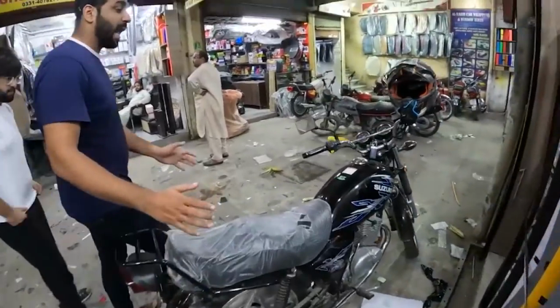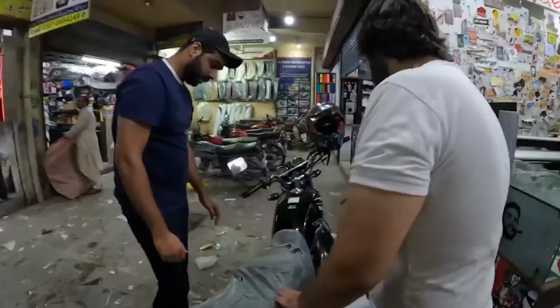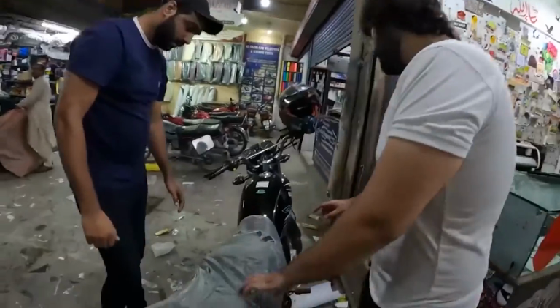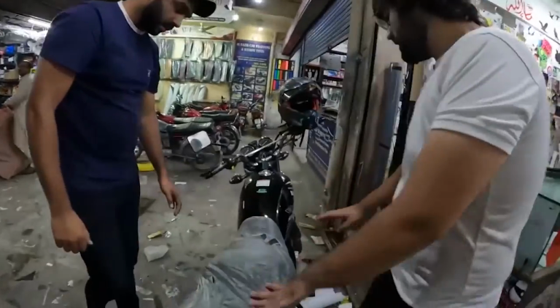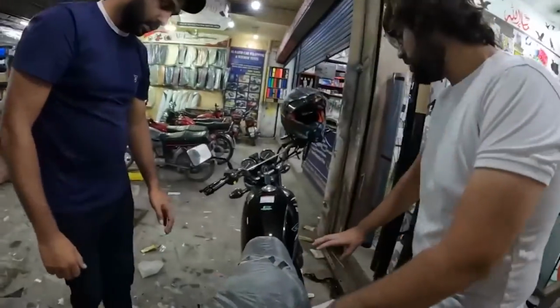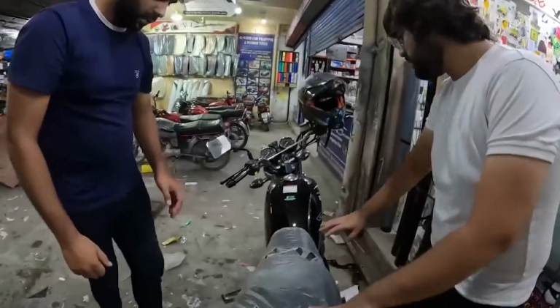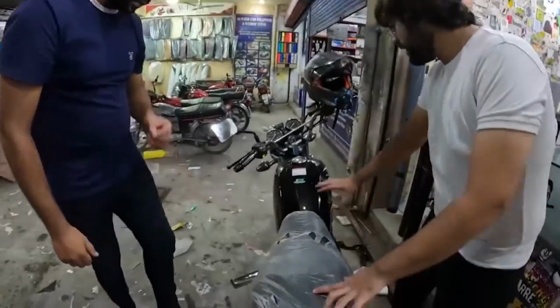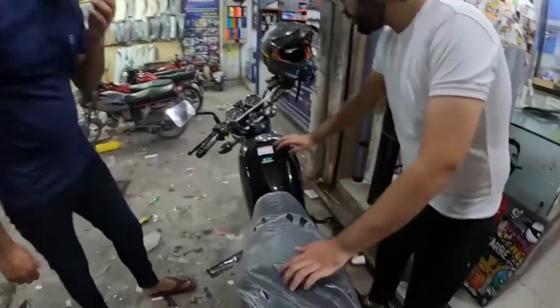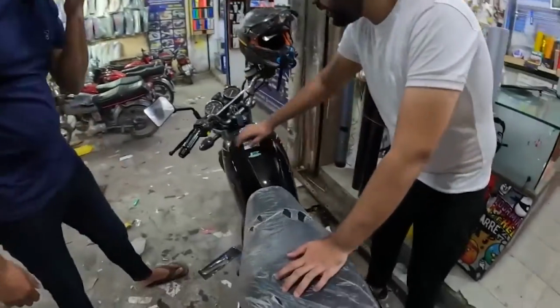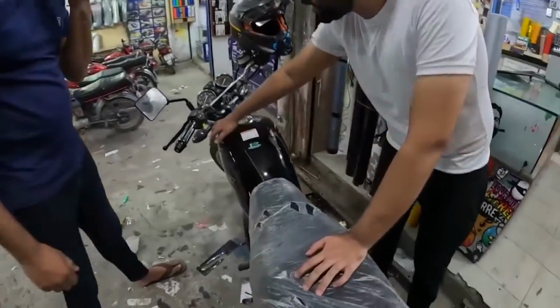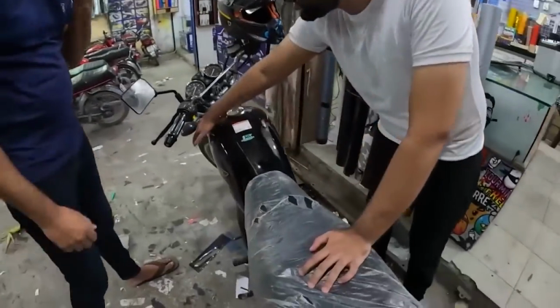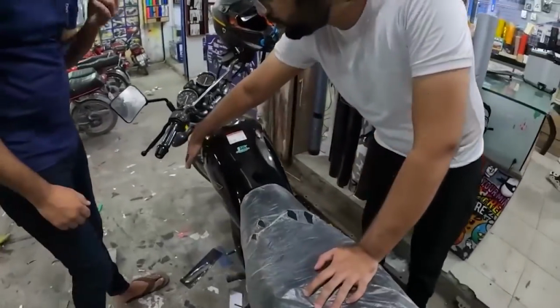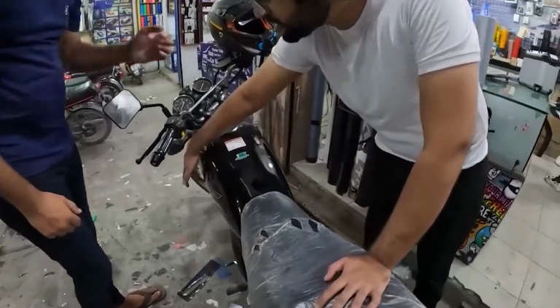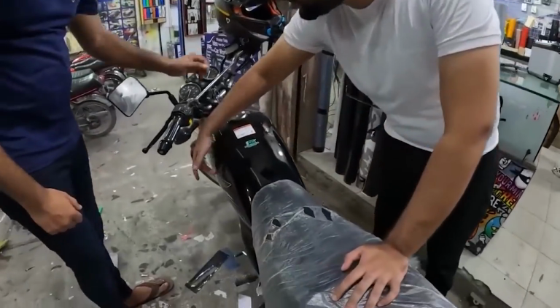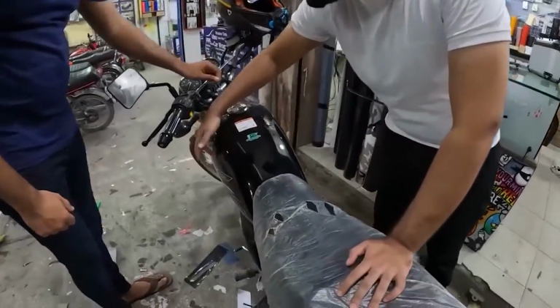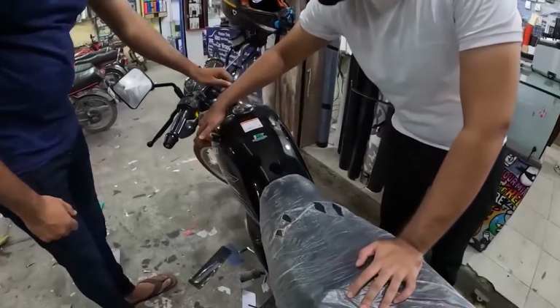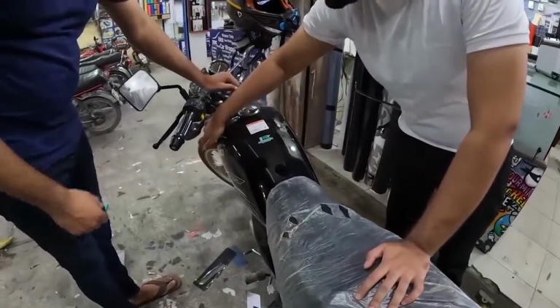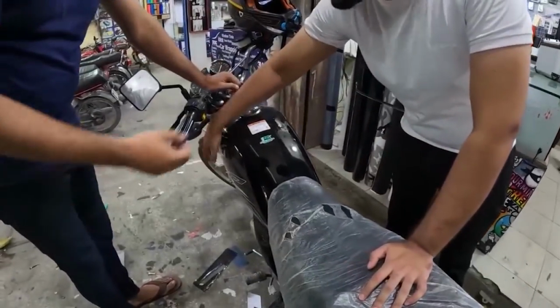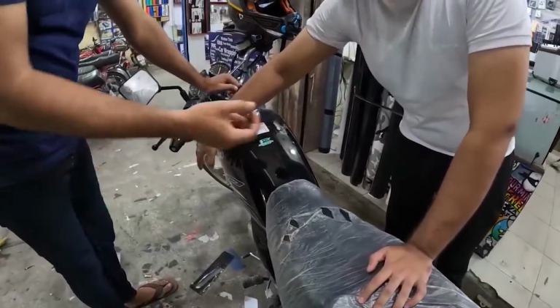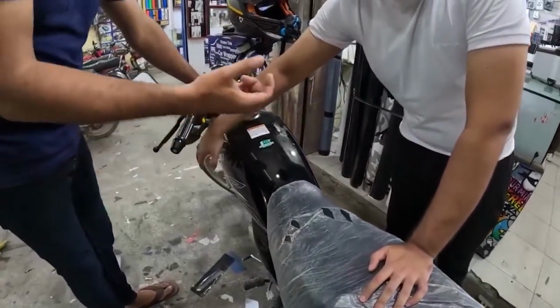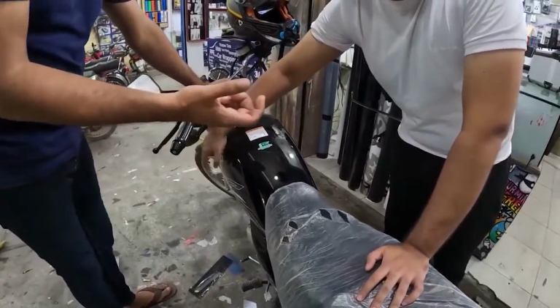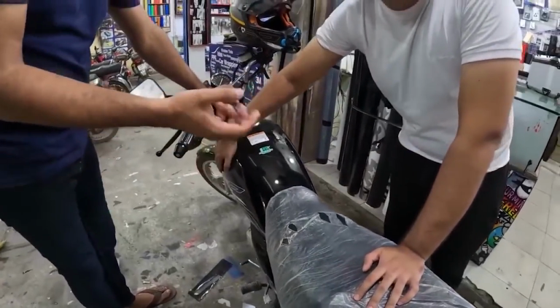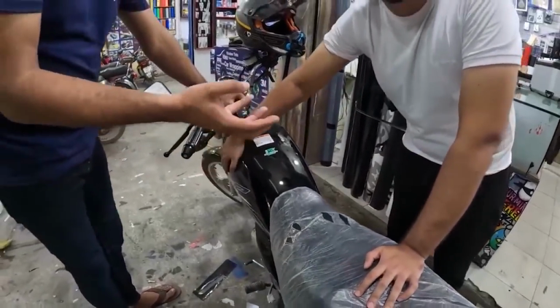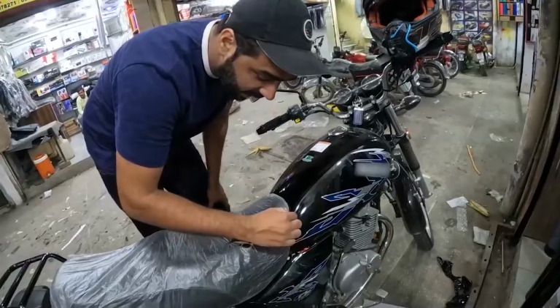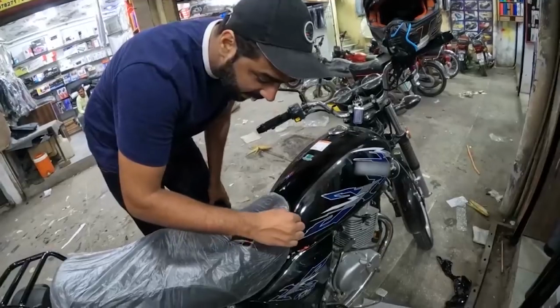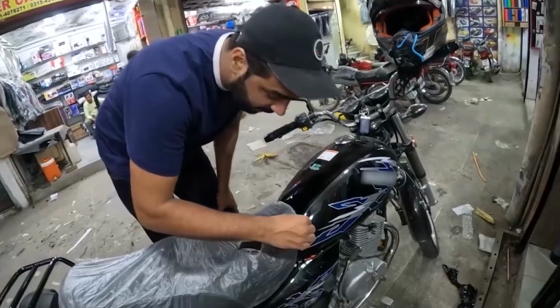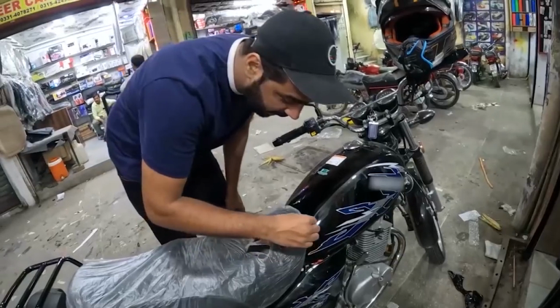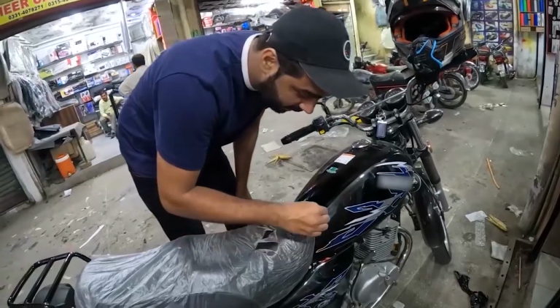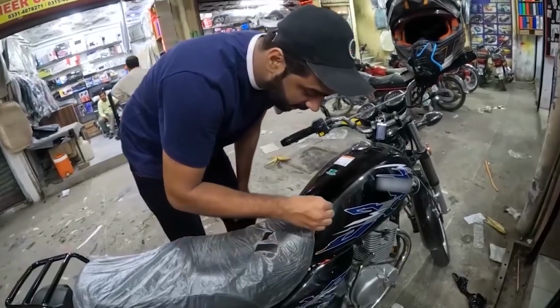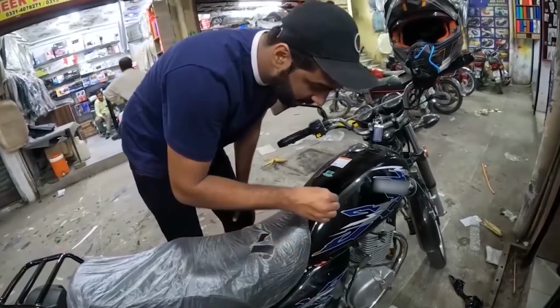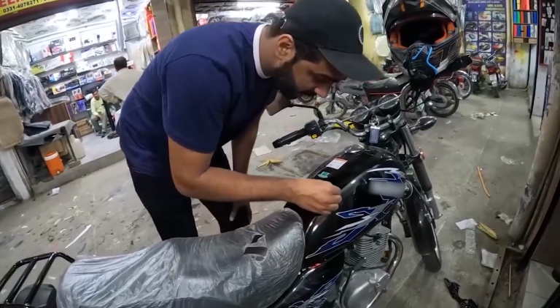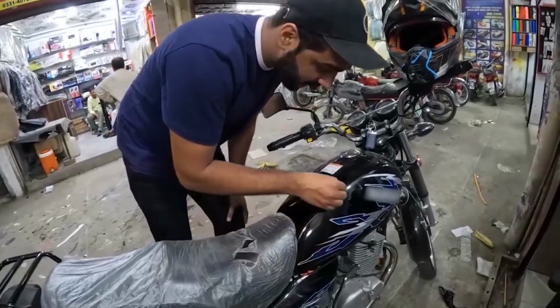Before any other bike modification, lamination is very necessary. And for this process, I wanted to make sure everything is perfect and according to what I want.